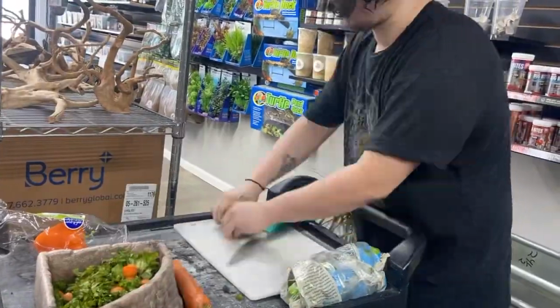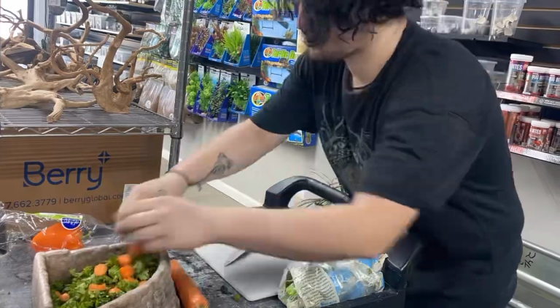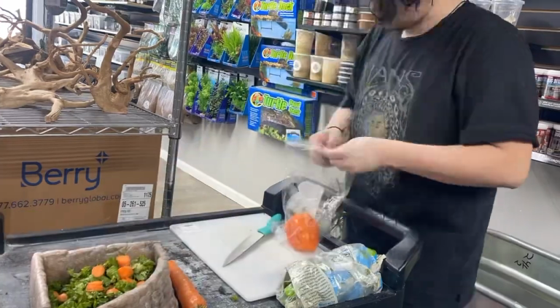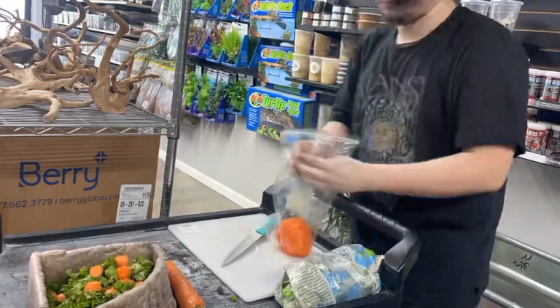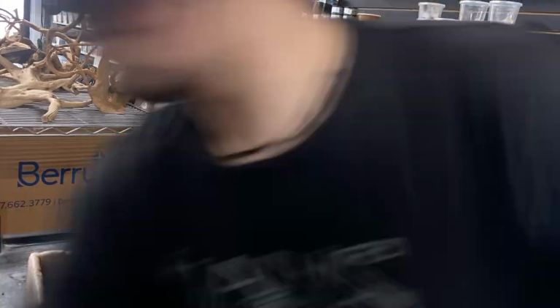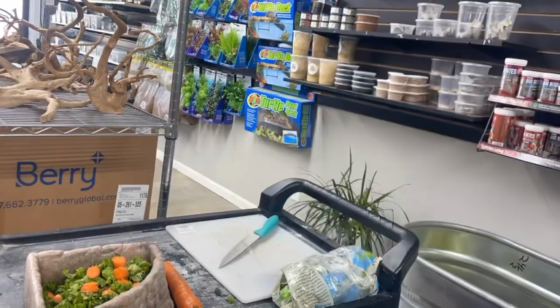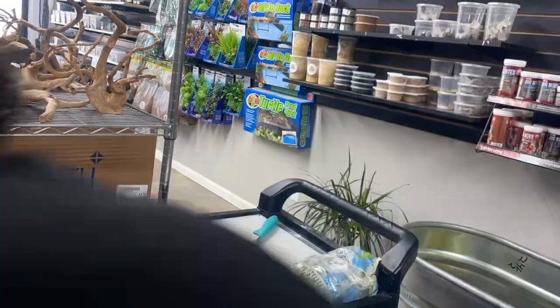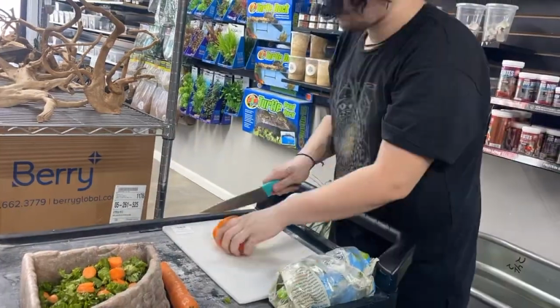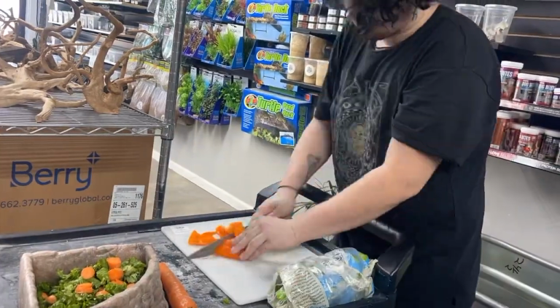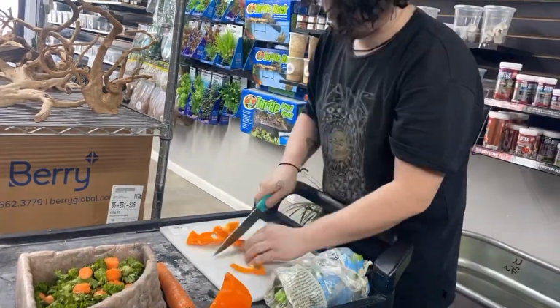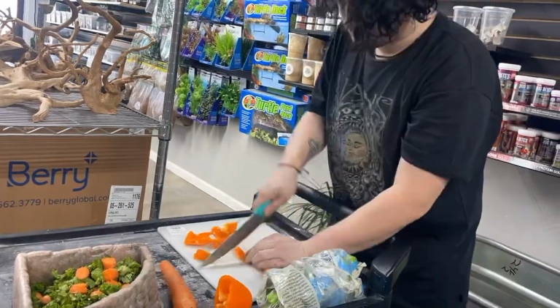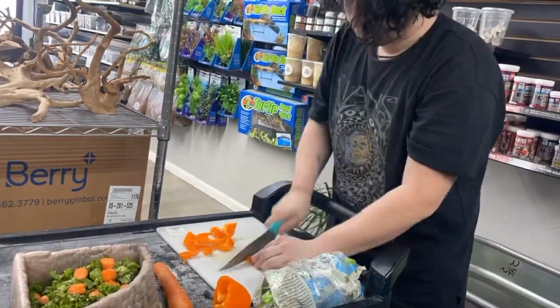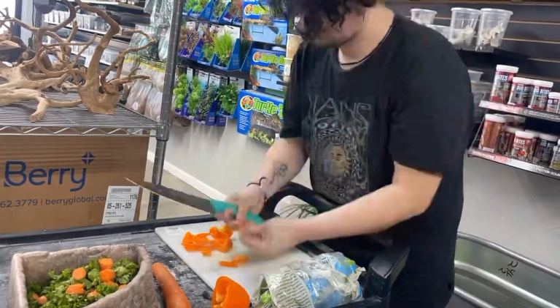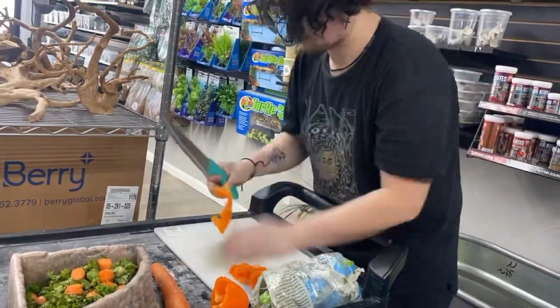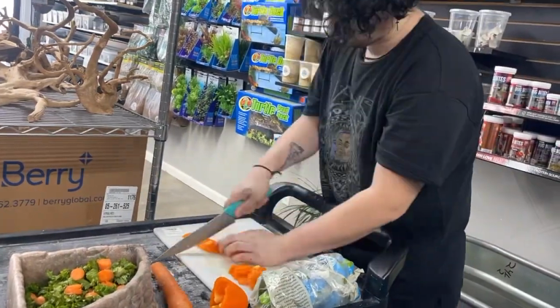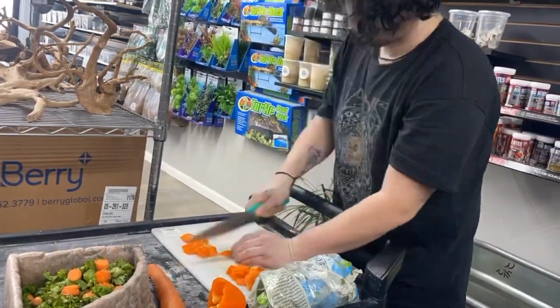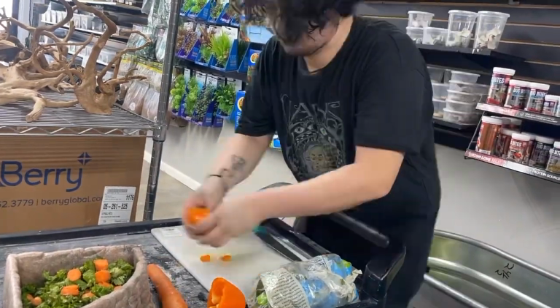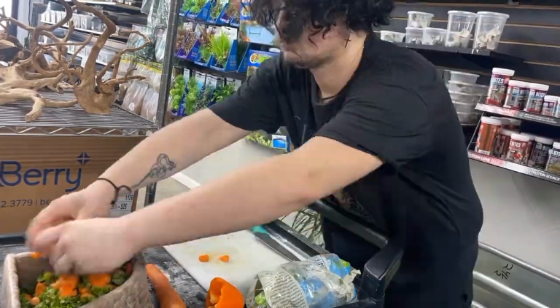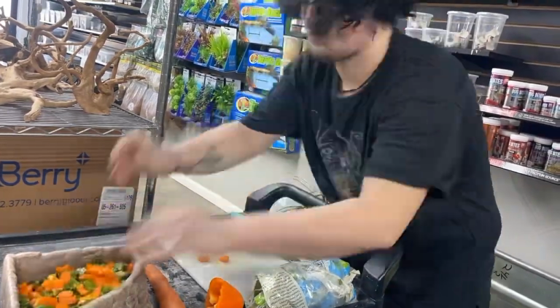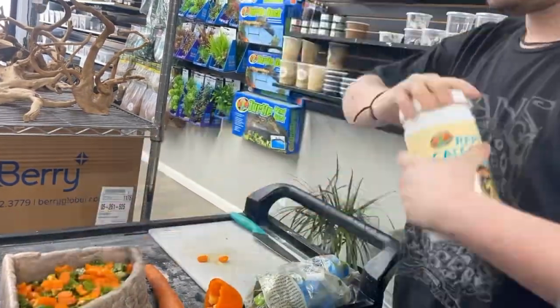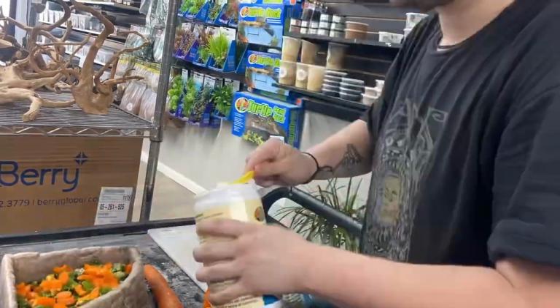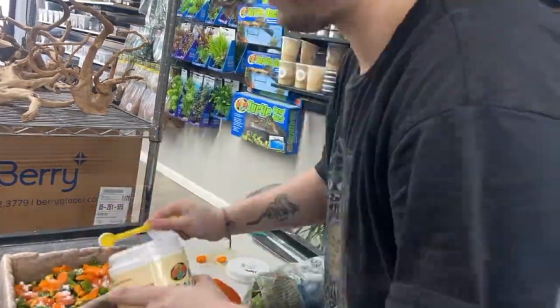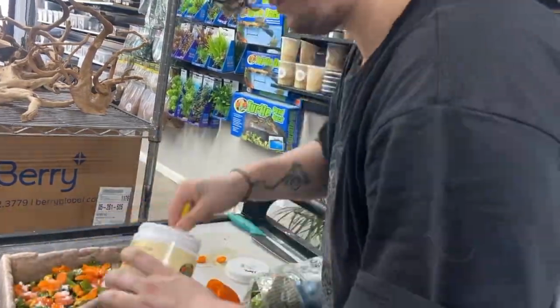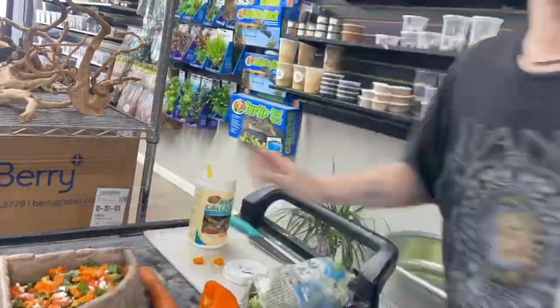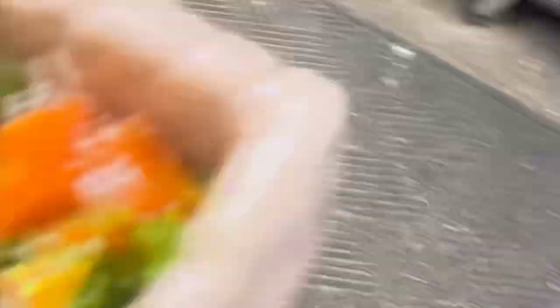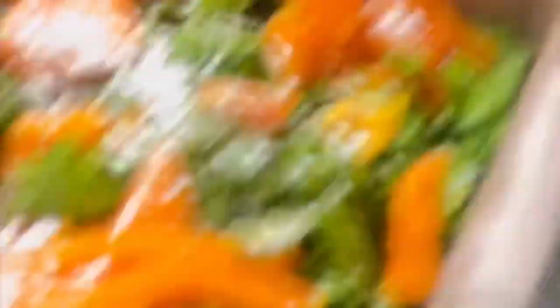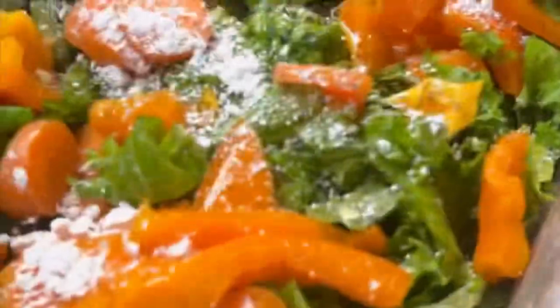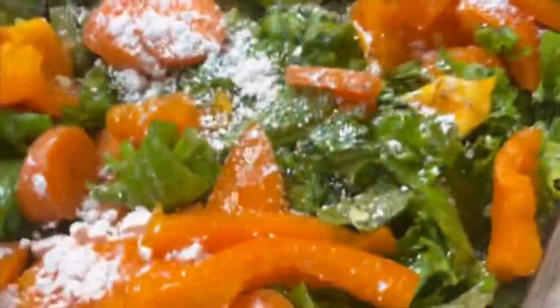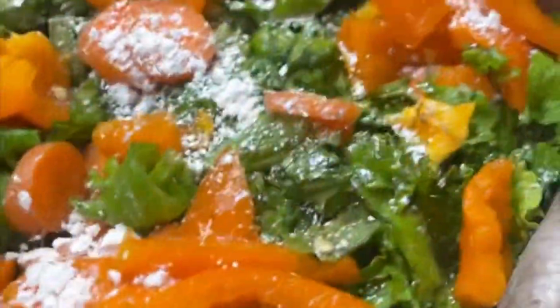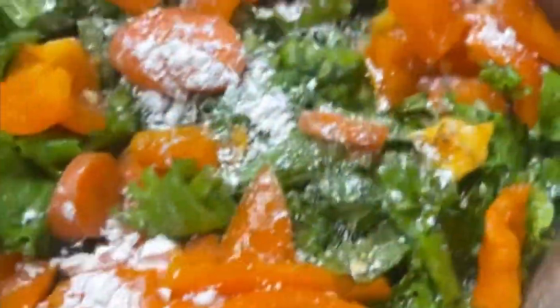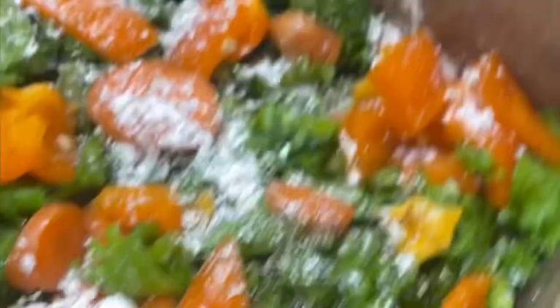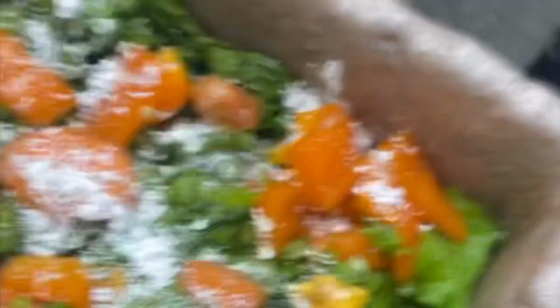Then I cut up some veggies for our Aldabra tortoise named Tyler. He loves this stuff.